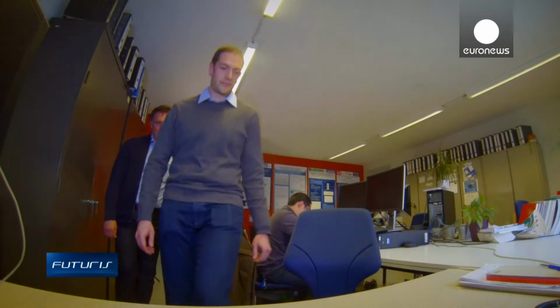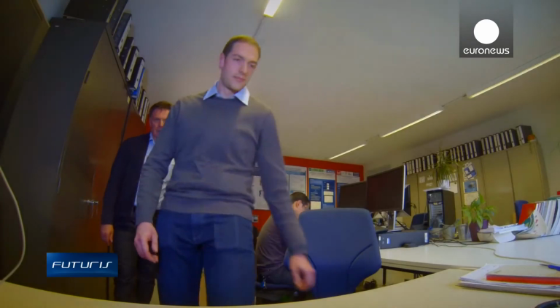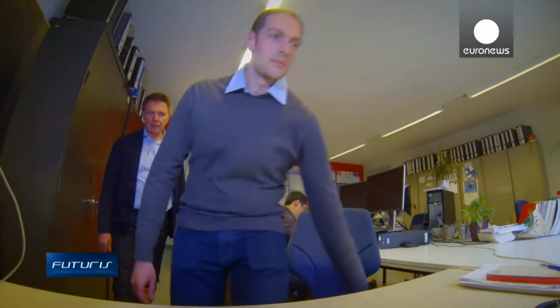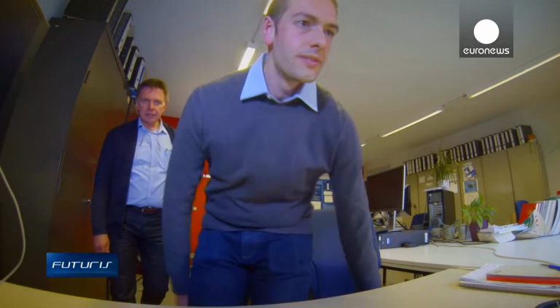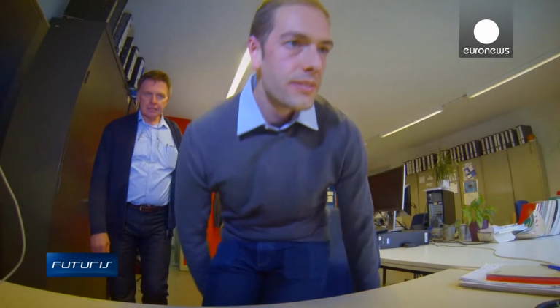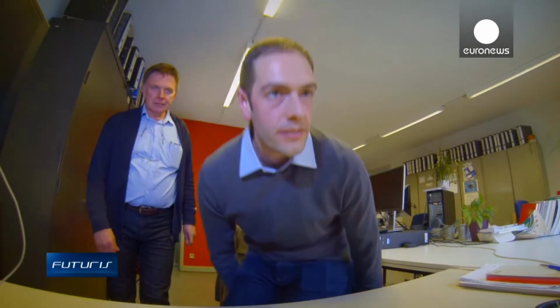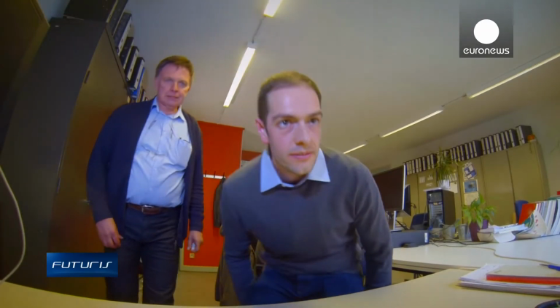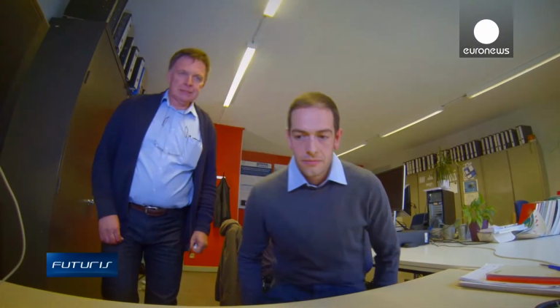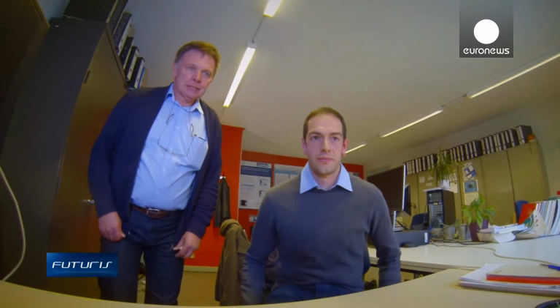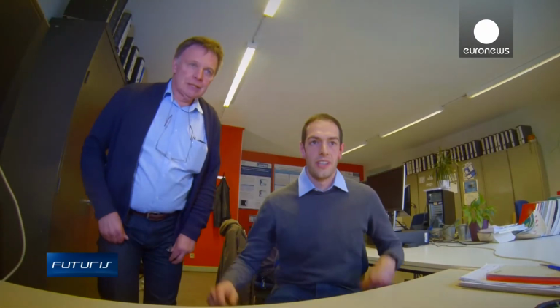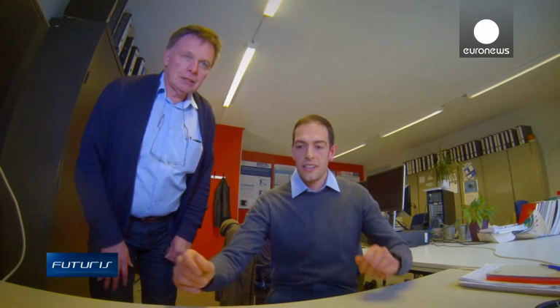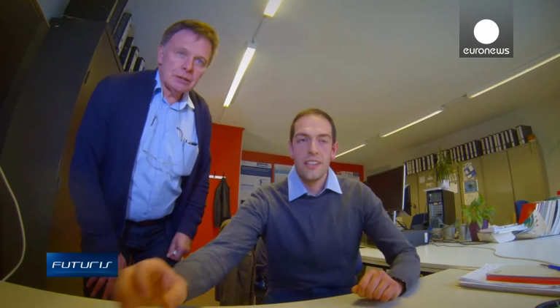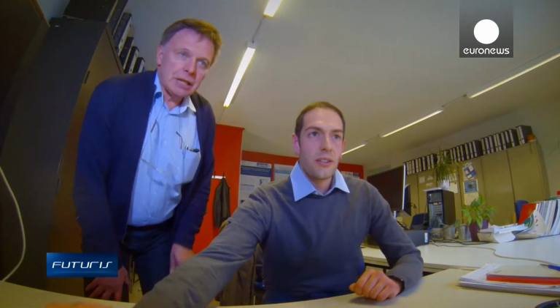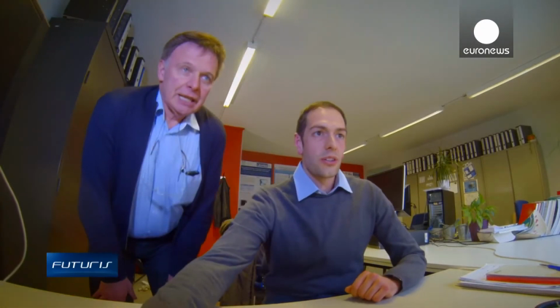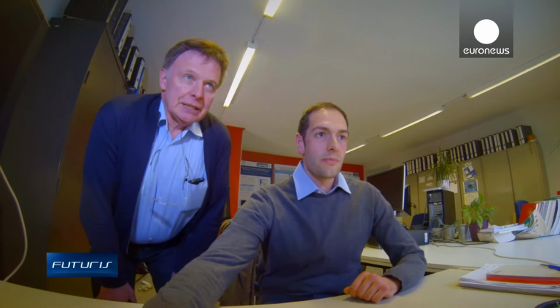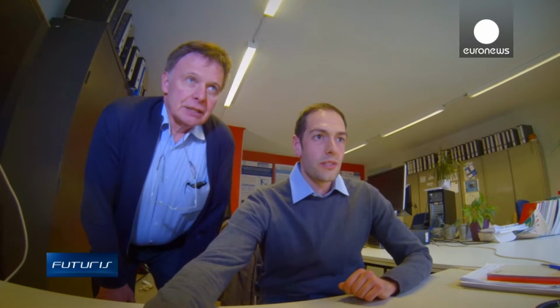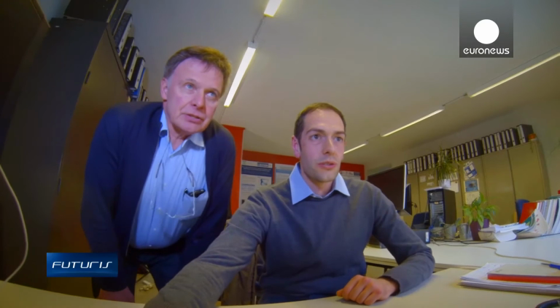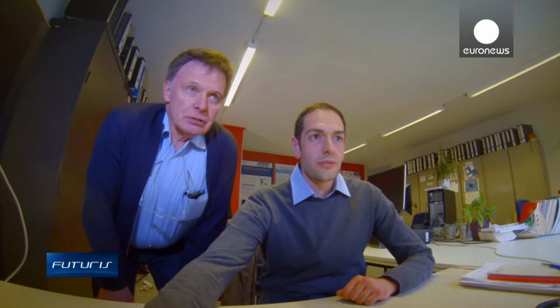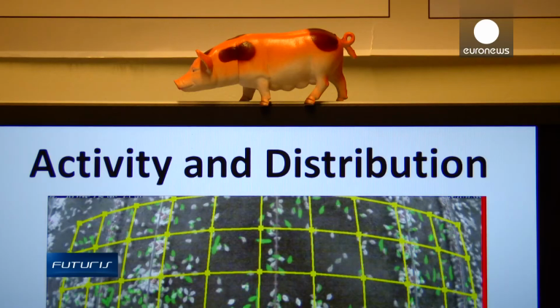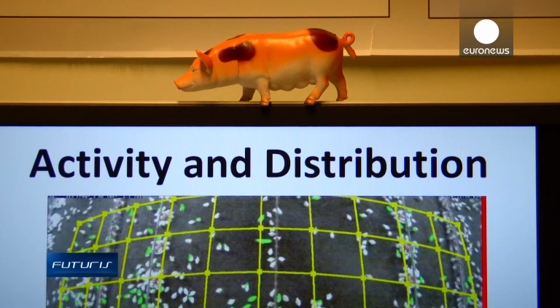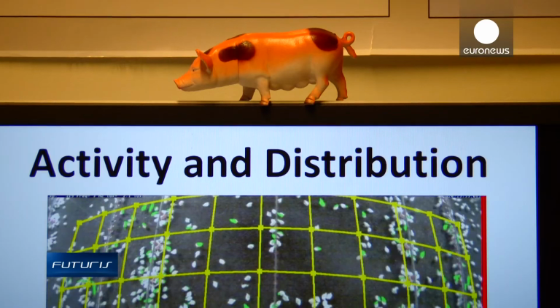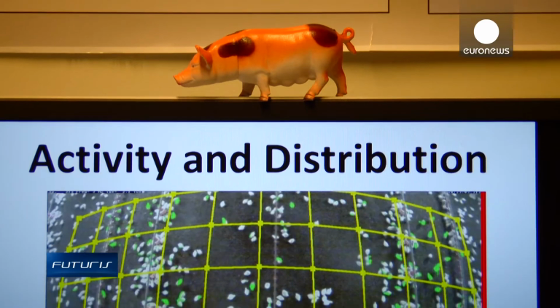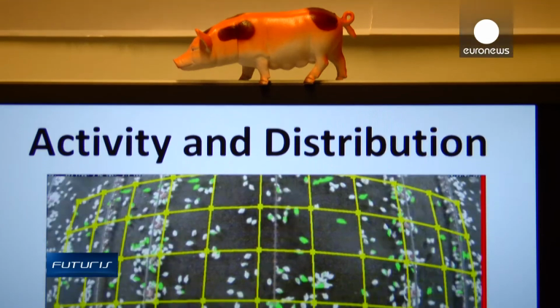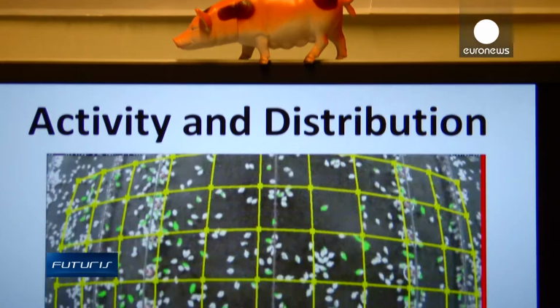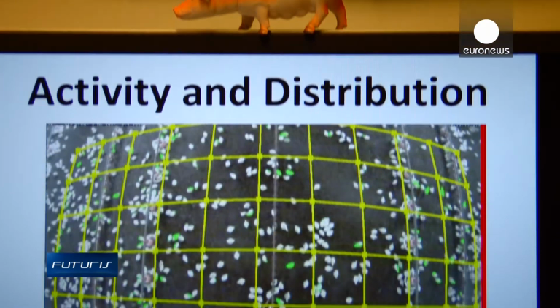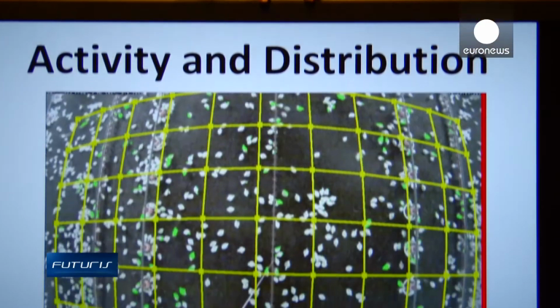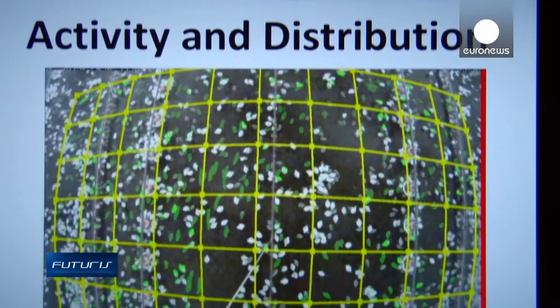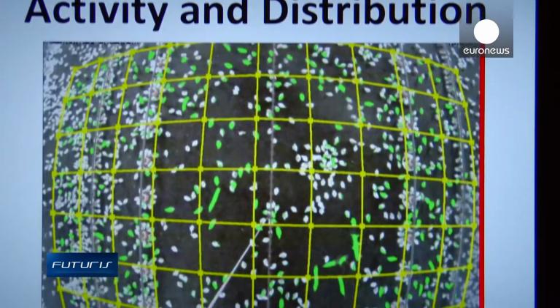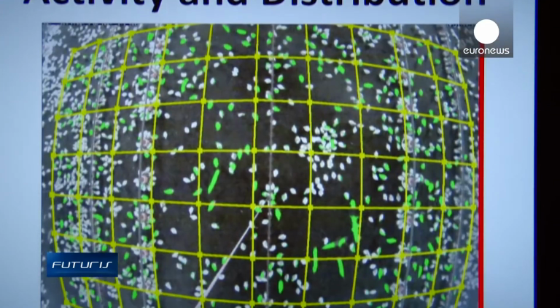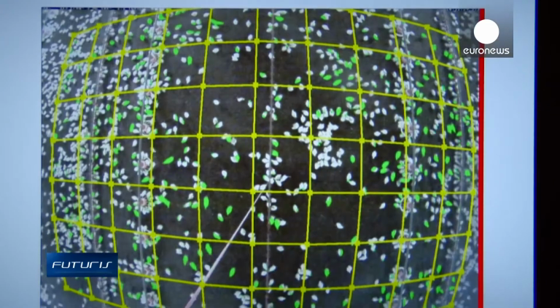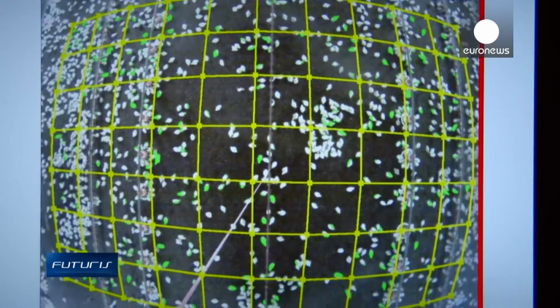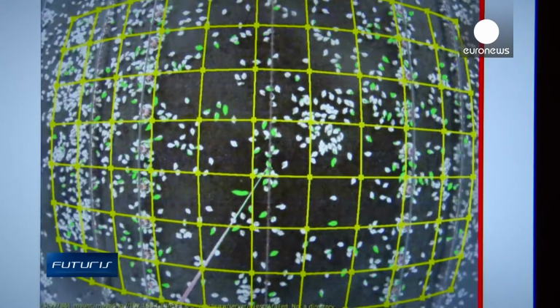The distribution of animals varies depending on factors like climate, temperature, and quality of the soil.